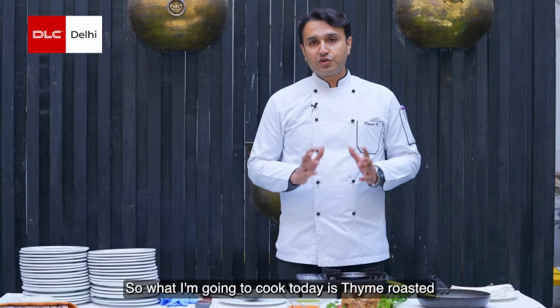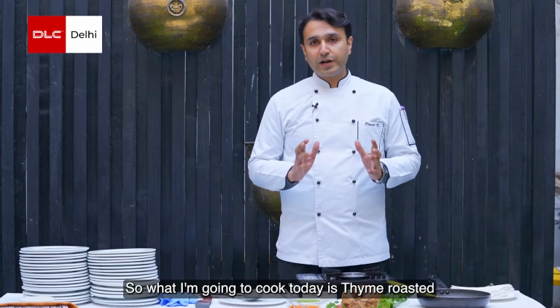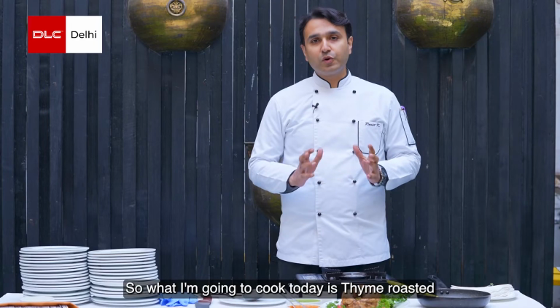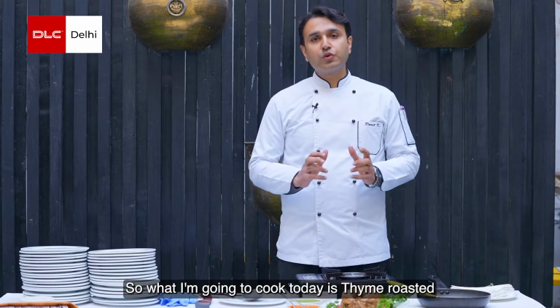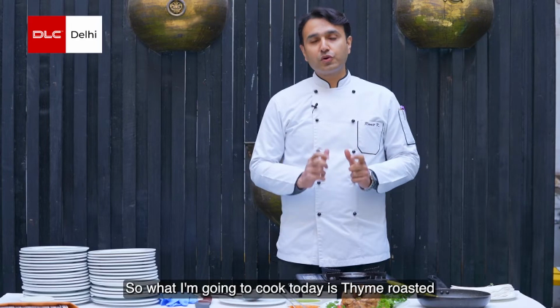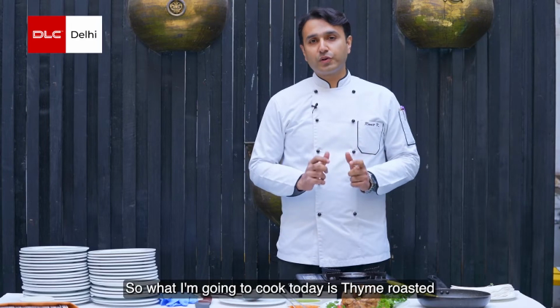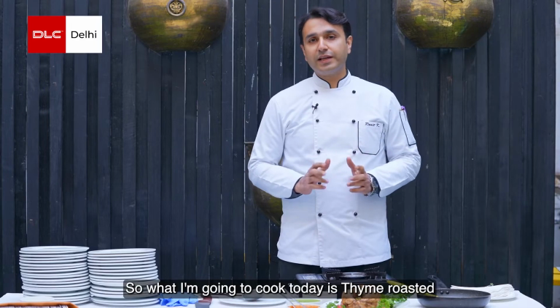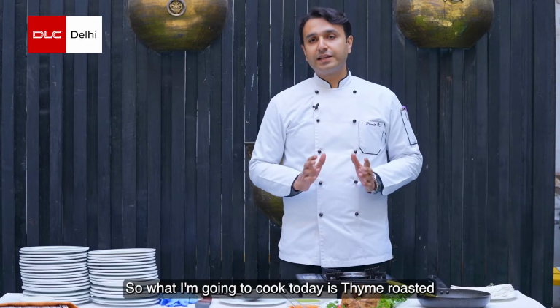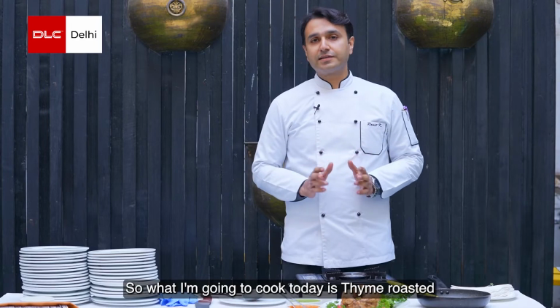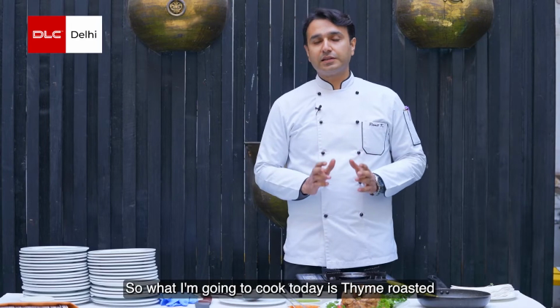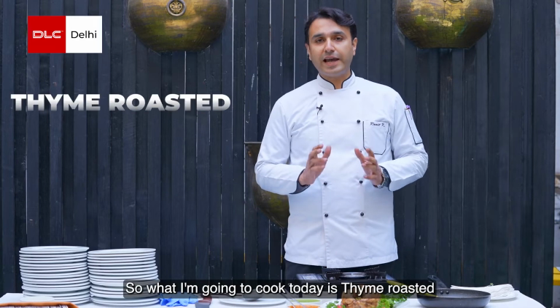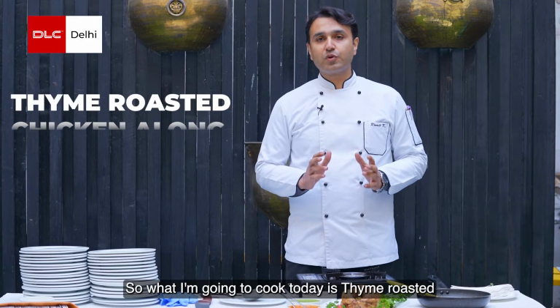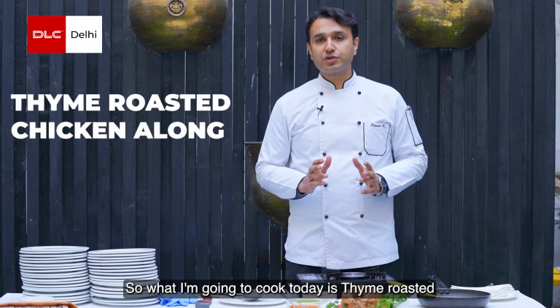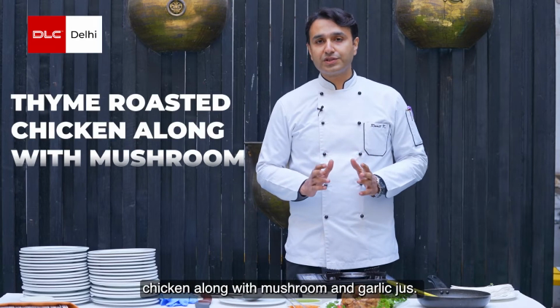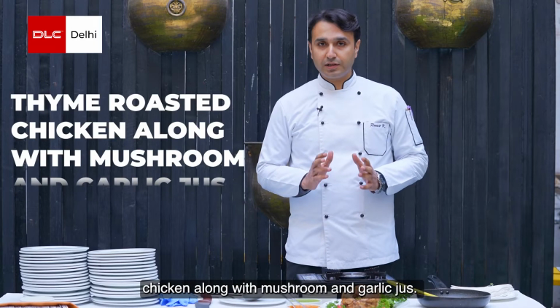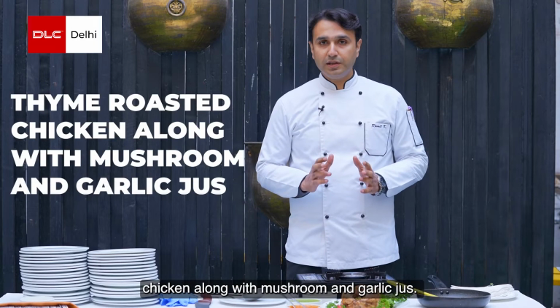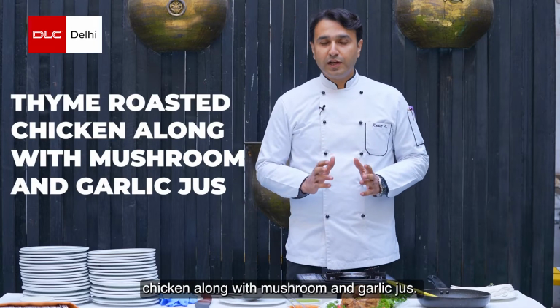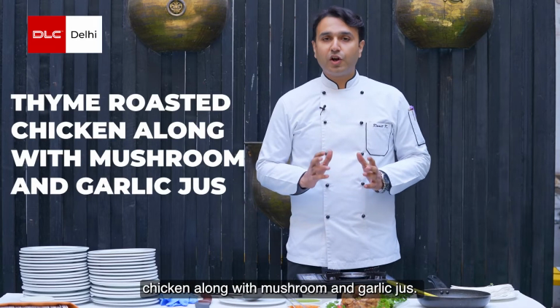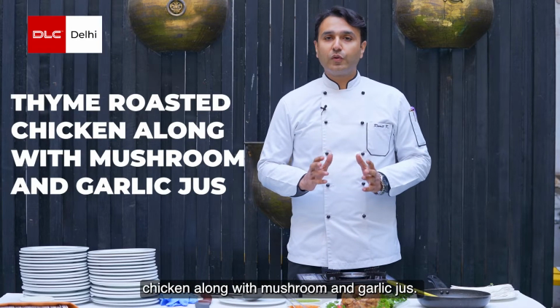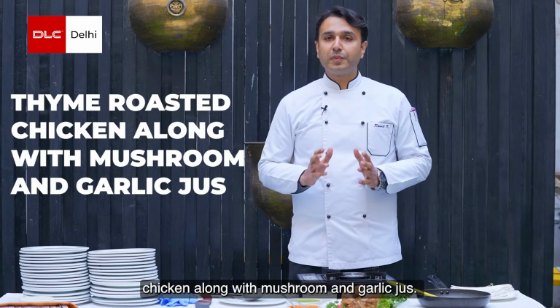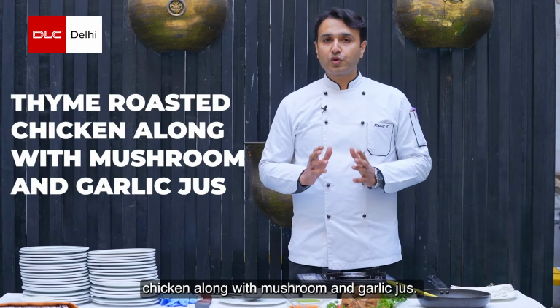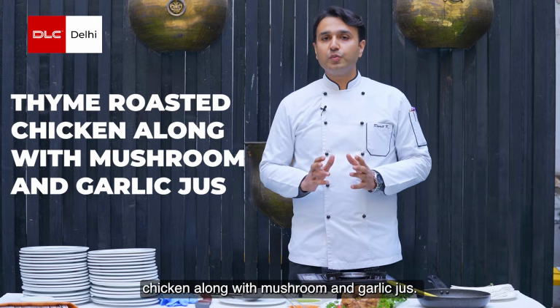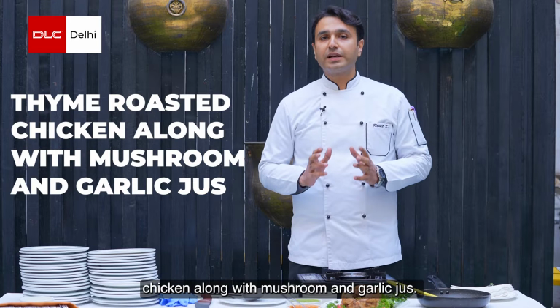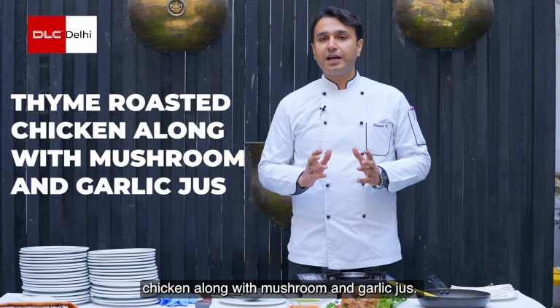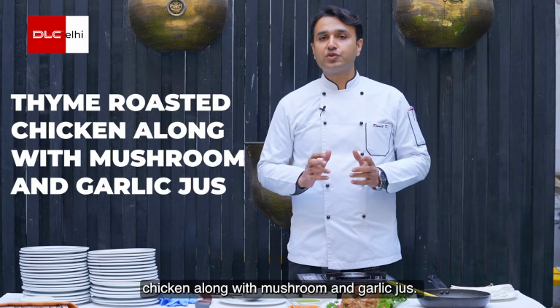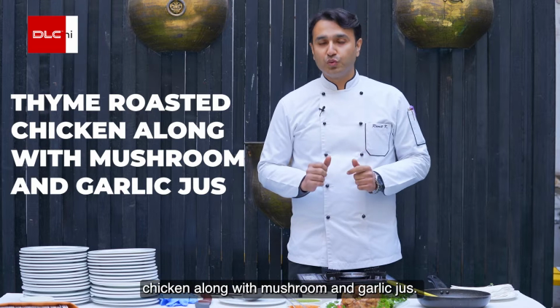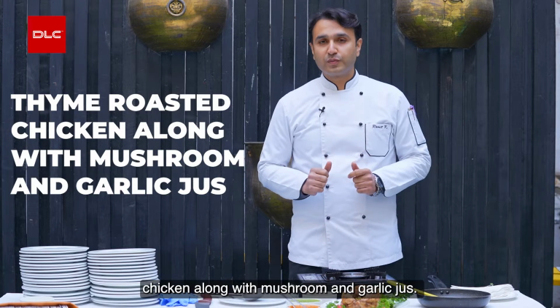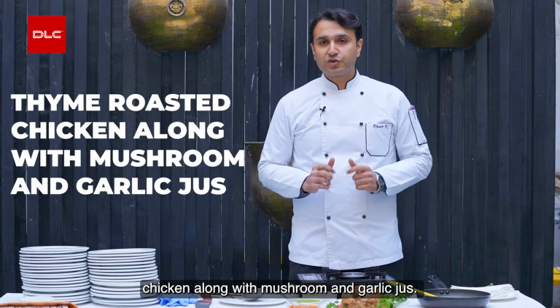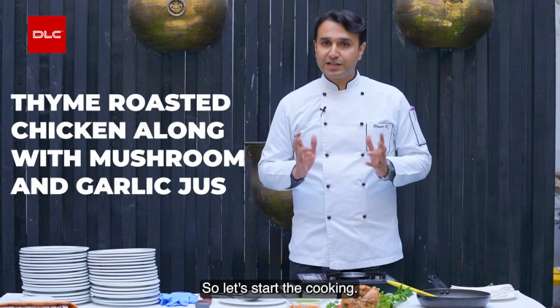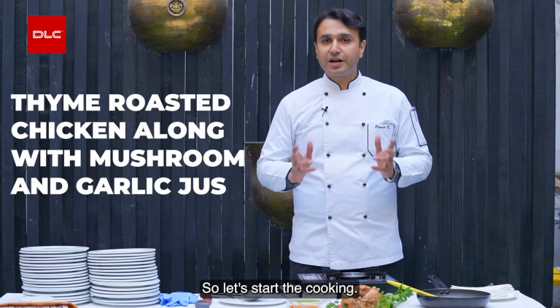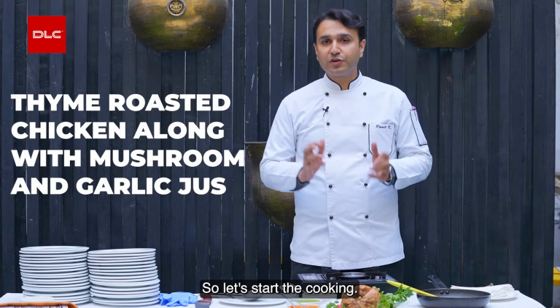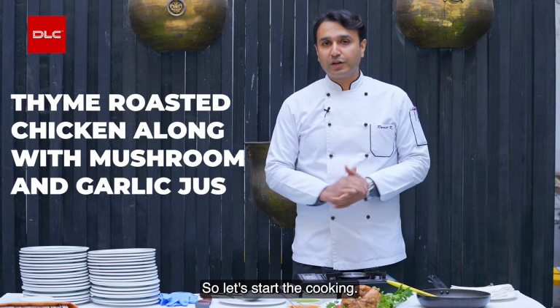What I'm going to cook today is thyme roasted chicken along with mushroom and garlic jus. Let's start the cooking.